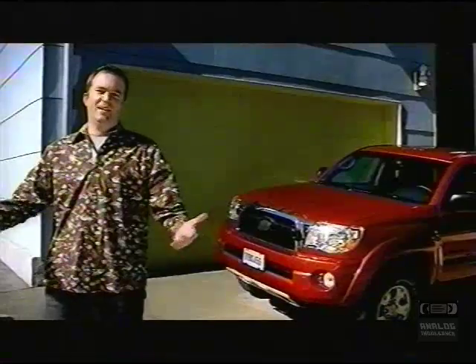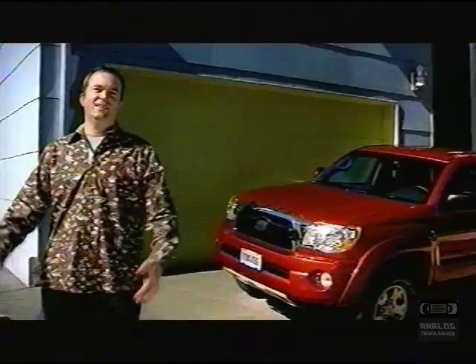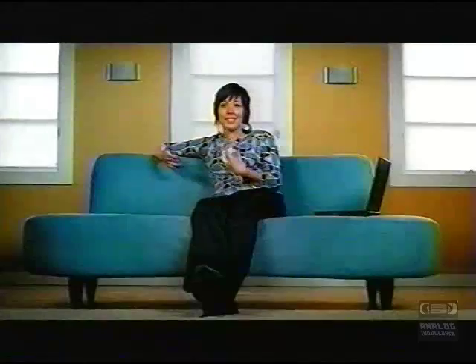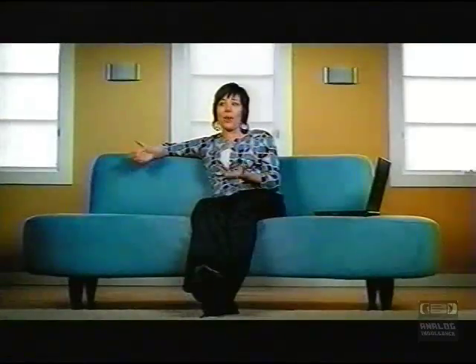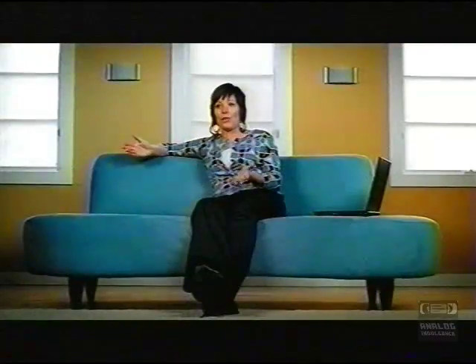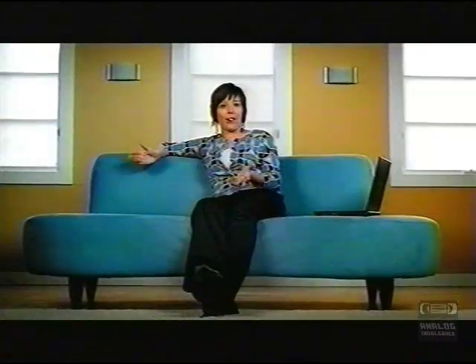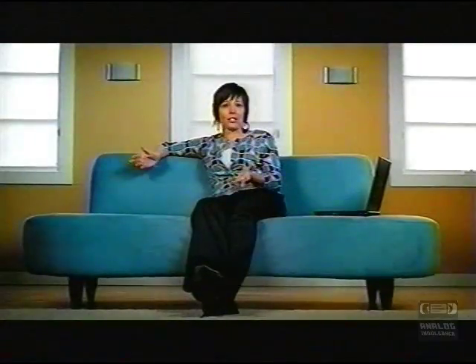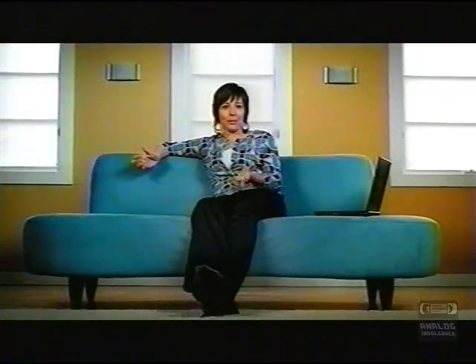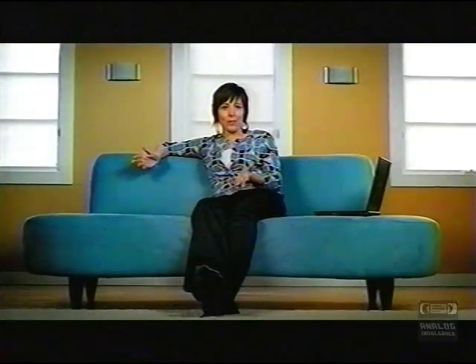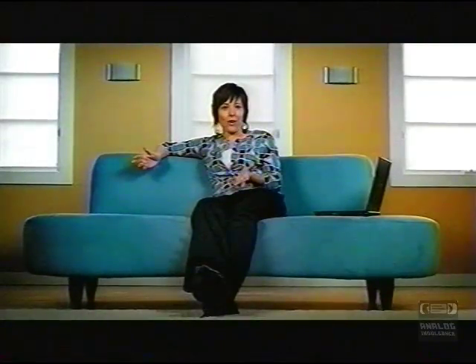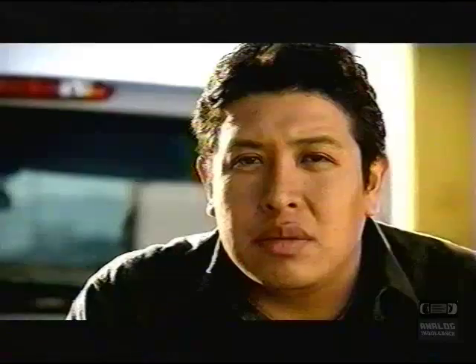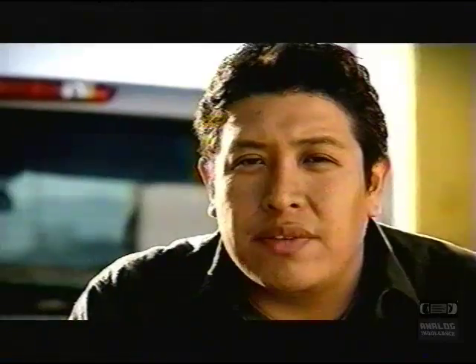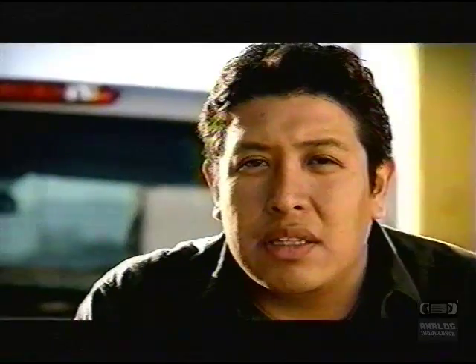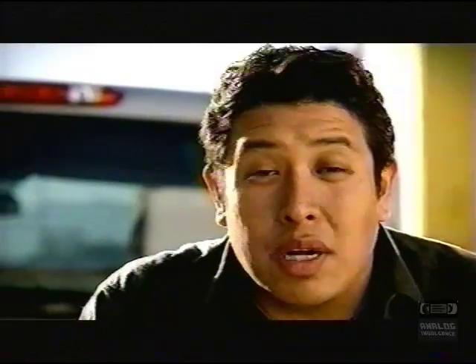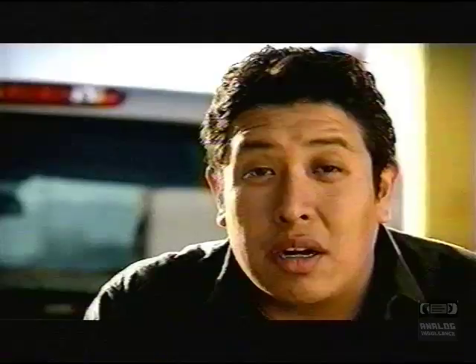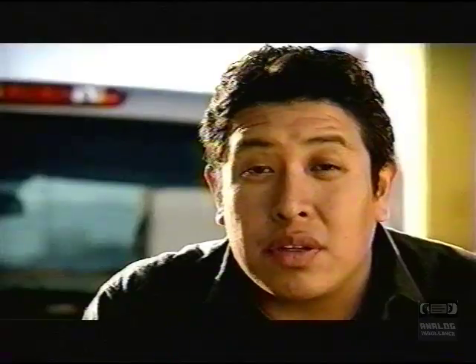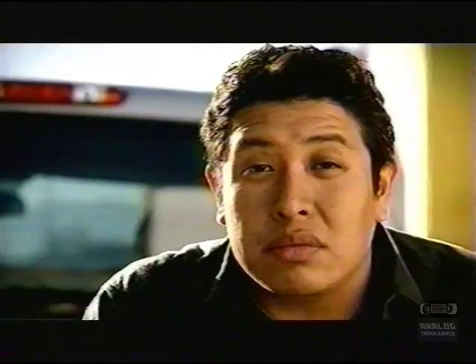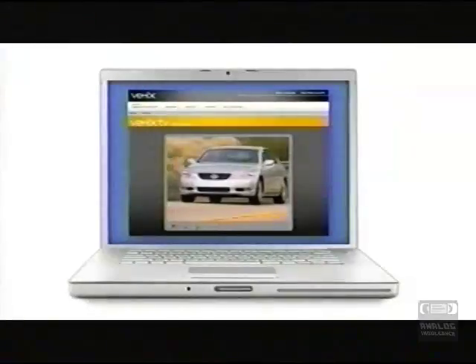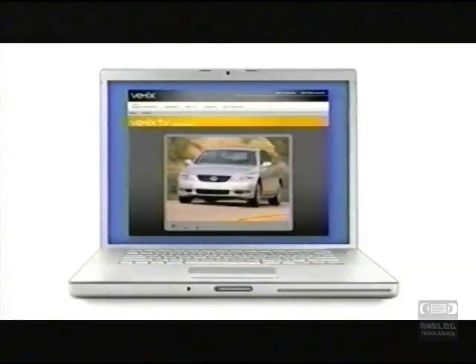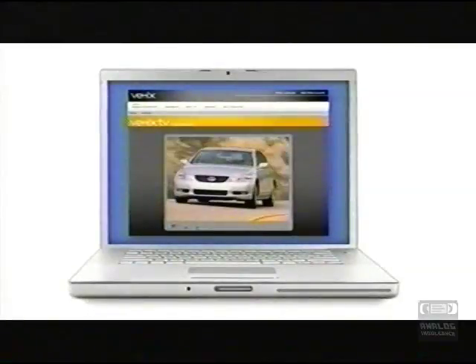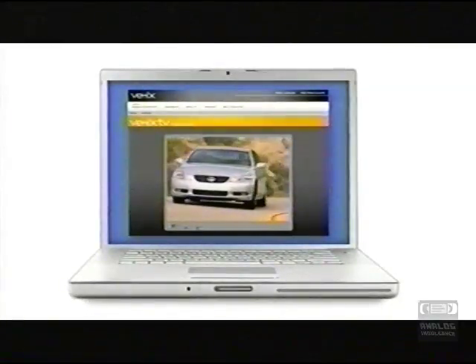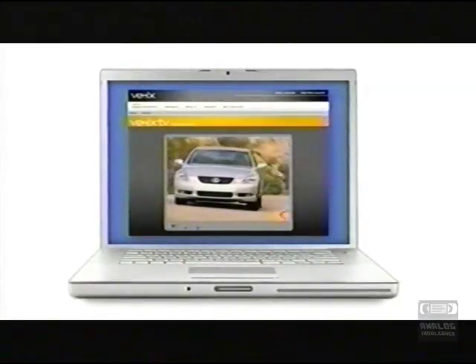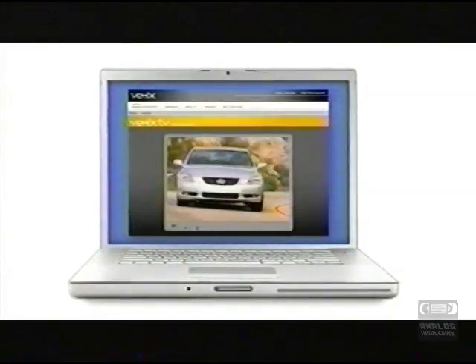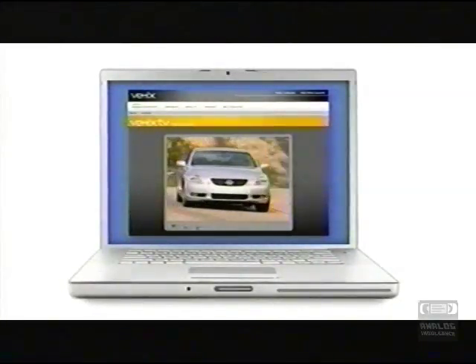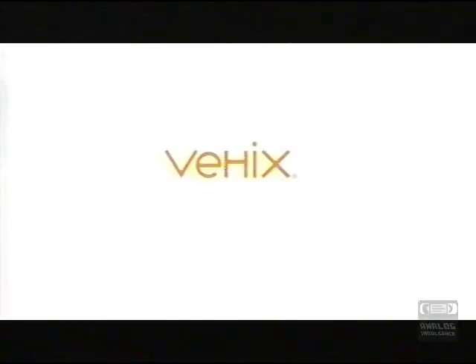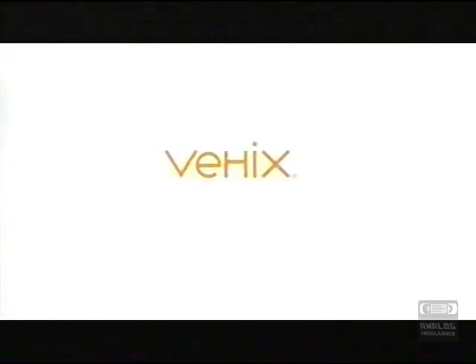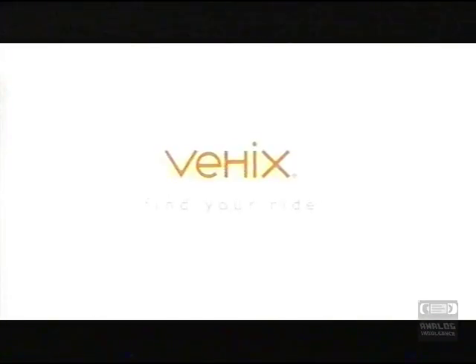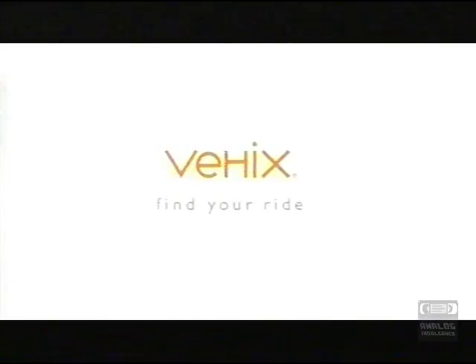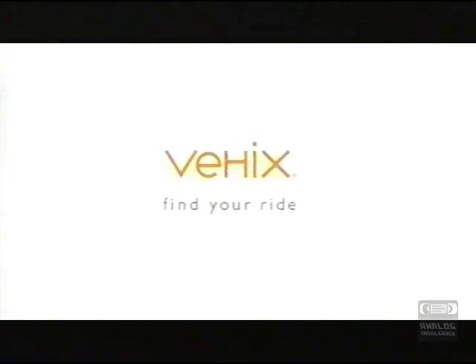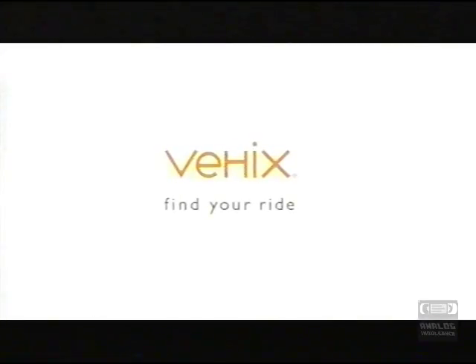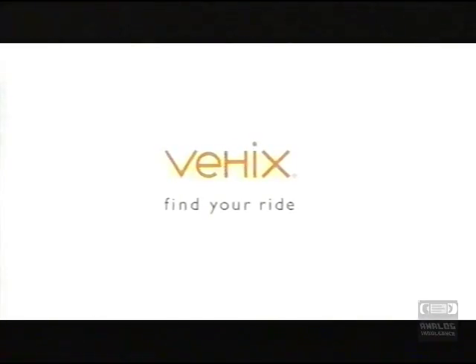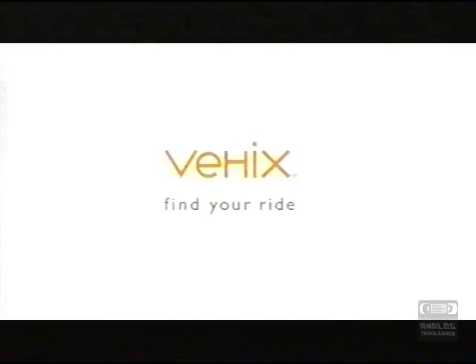It's easy. This is how I'm going to do my car shopping from now on. We will find the right car for you. Watch video test drives now at VHicks.com. Find your ride.